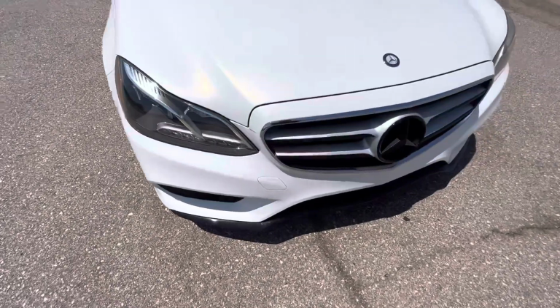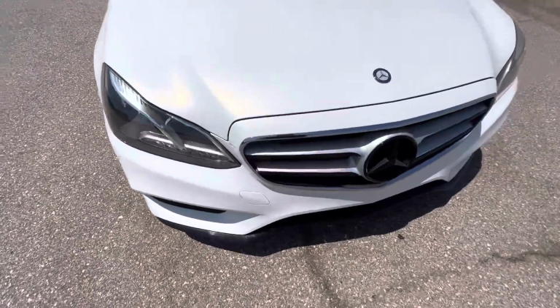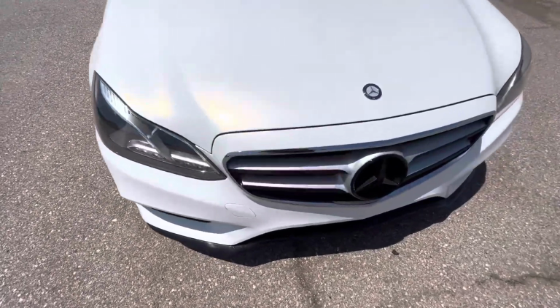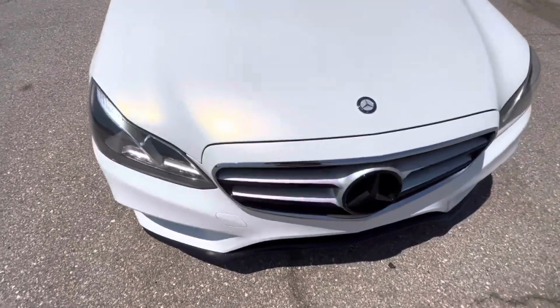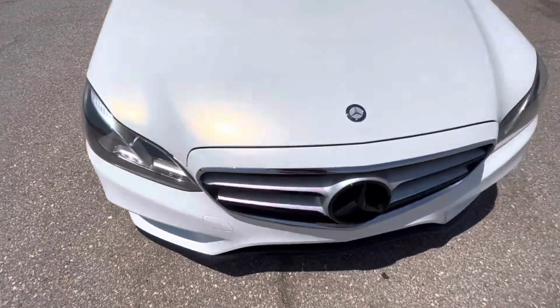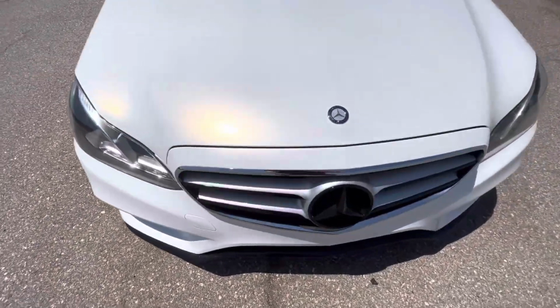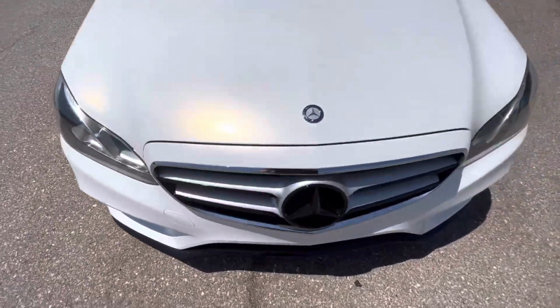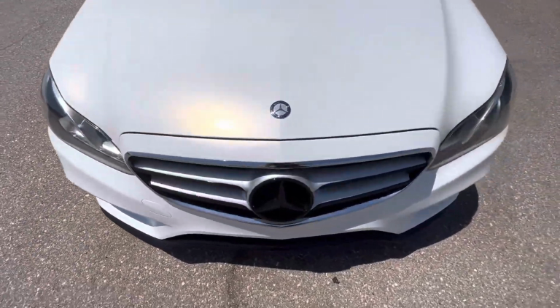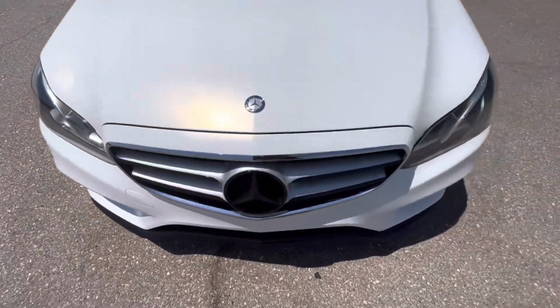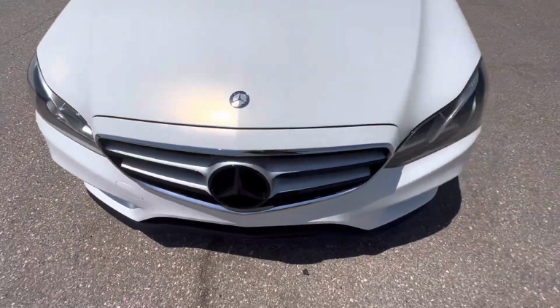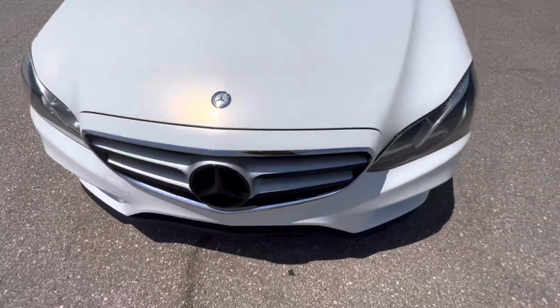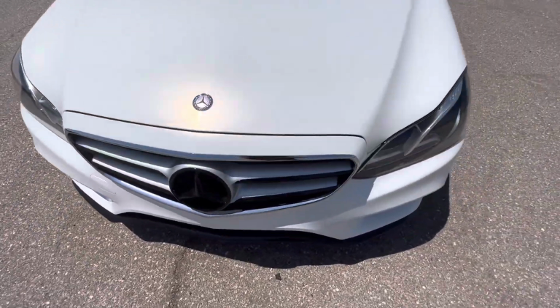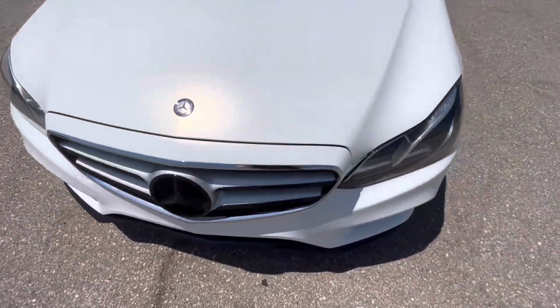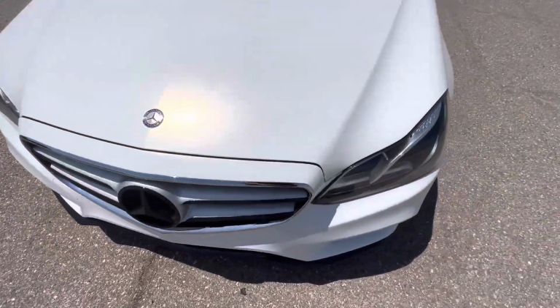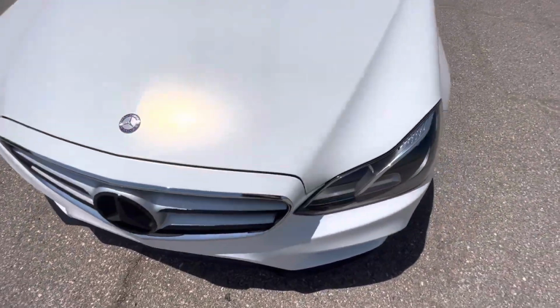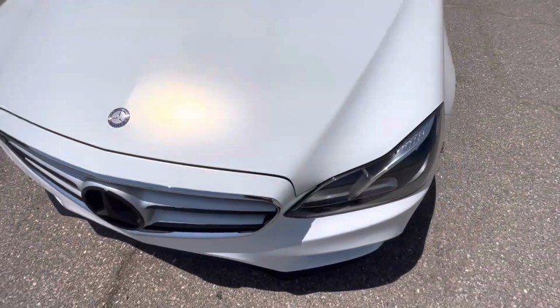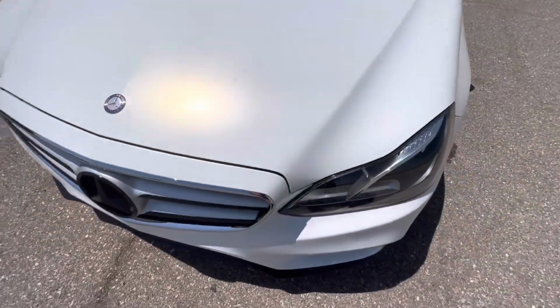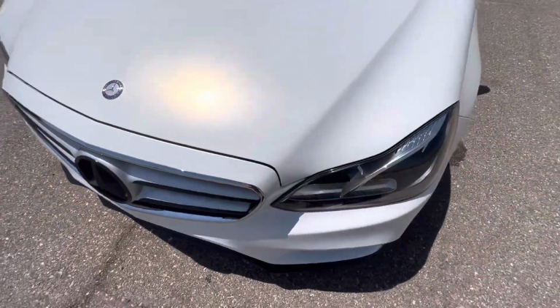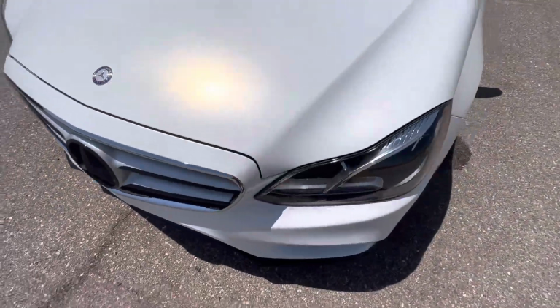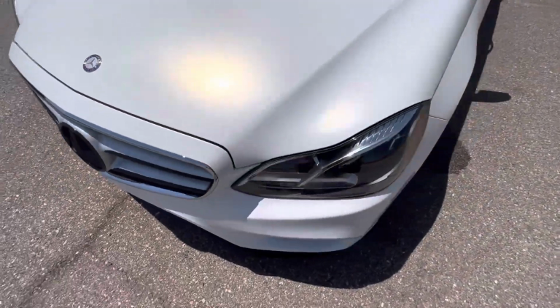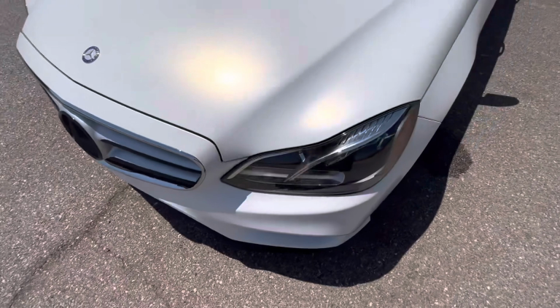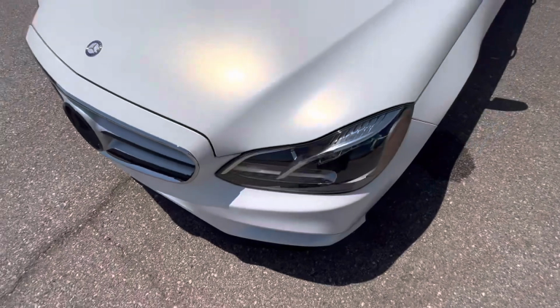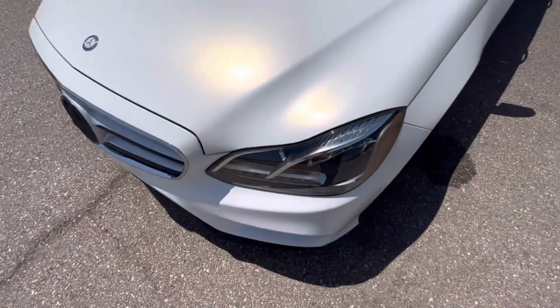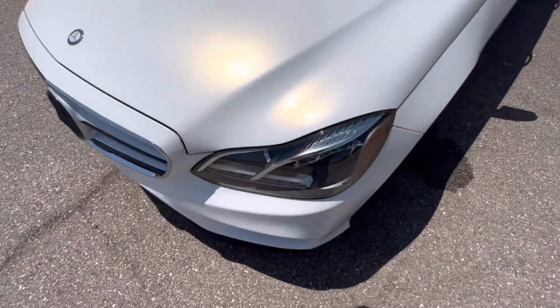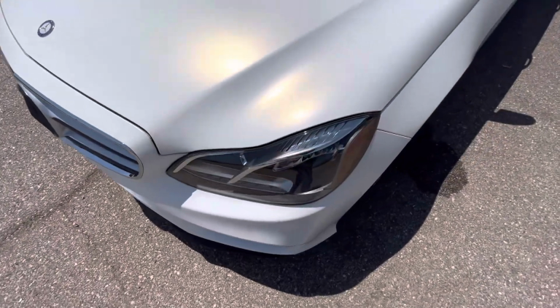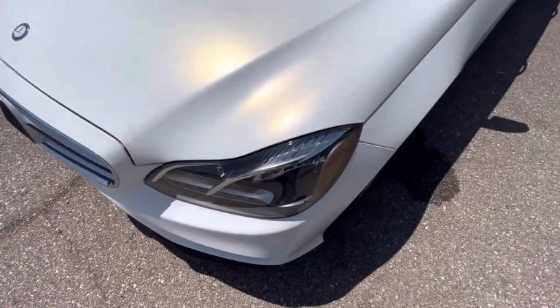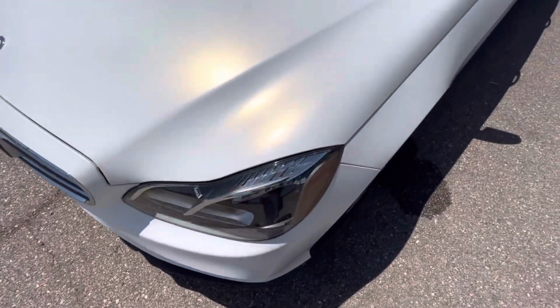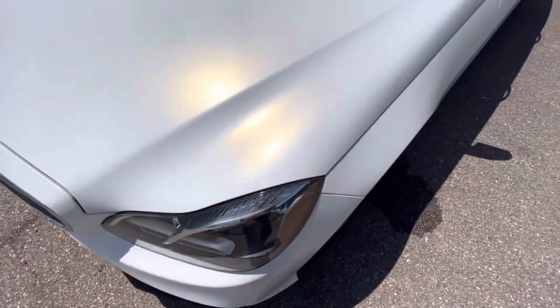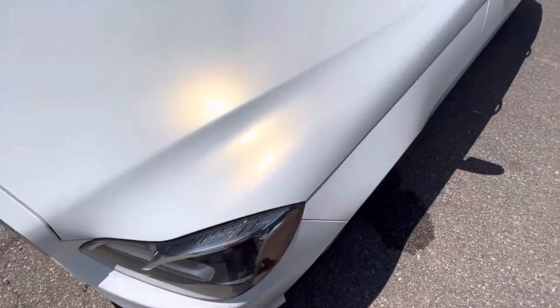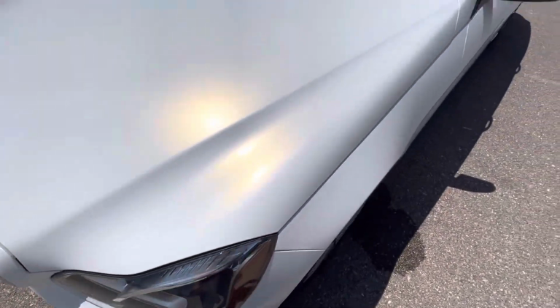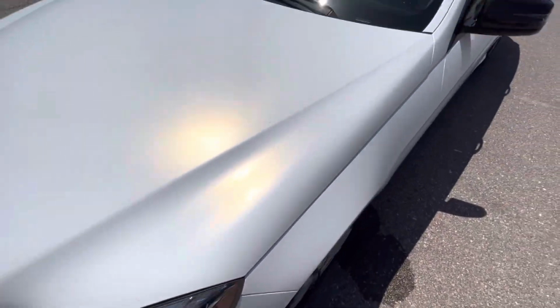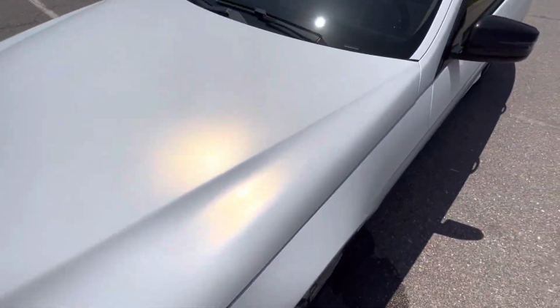The wrap was done really well. All the edges are hidden nicely. Nothing's really peeling up.